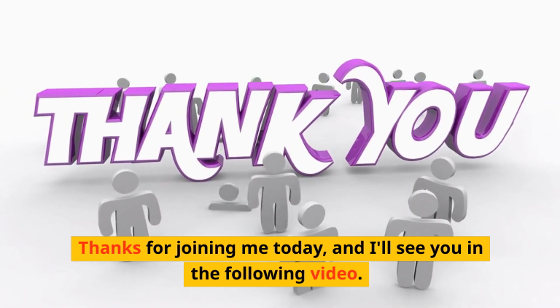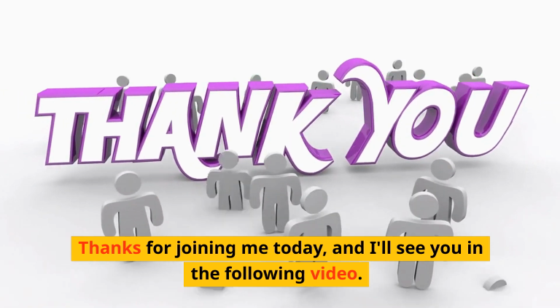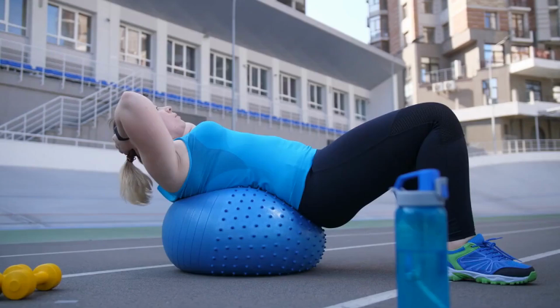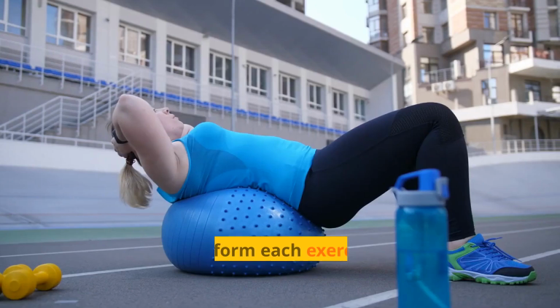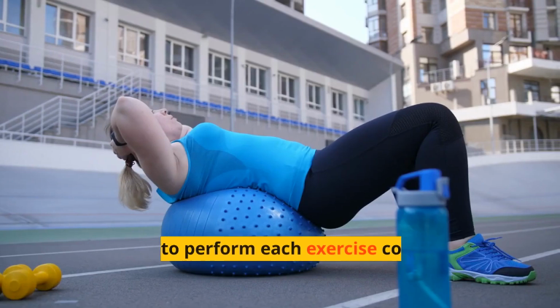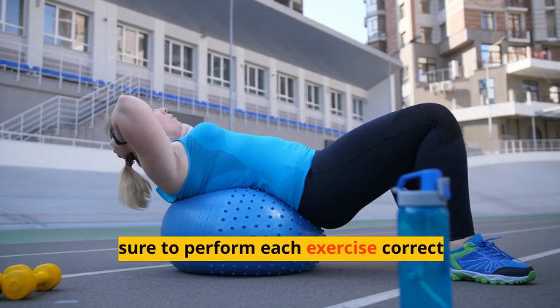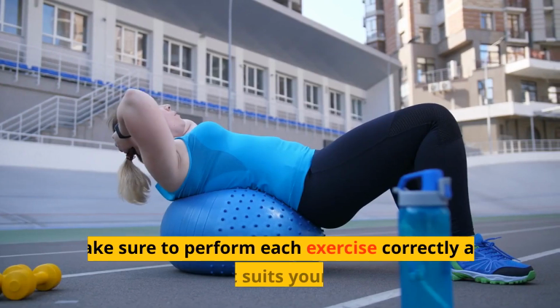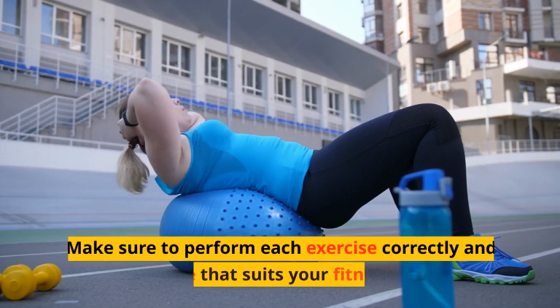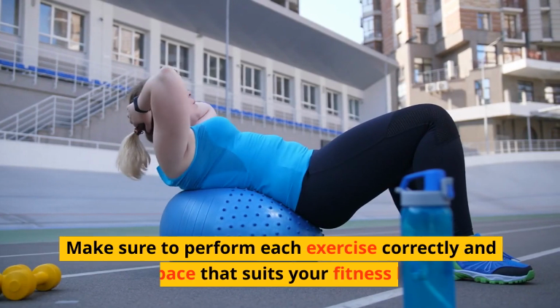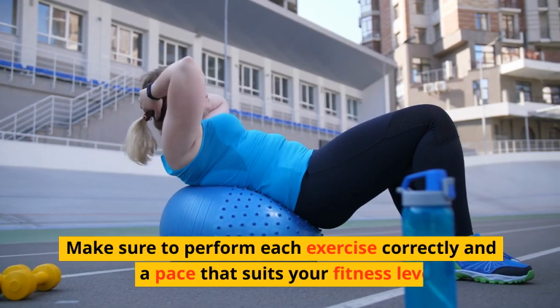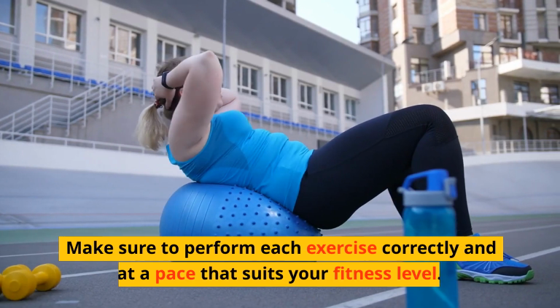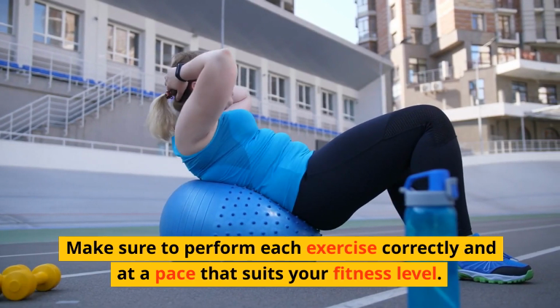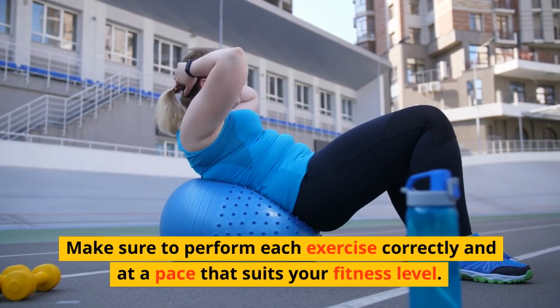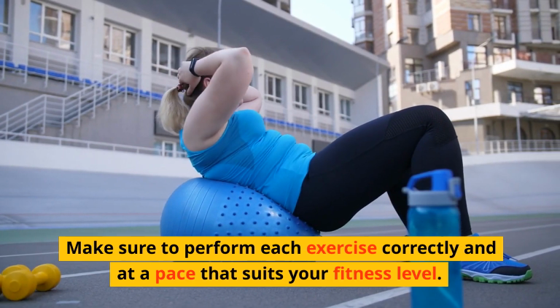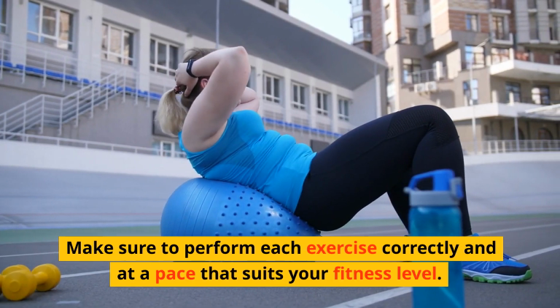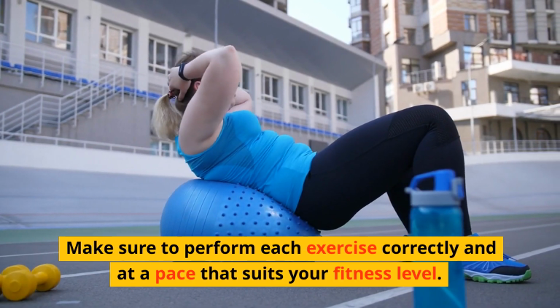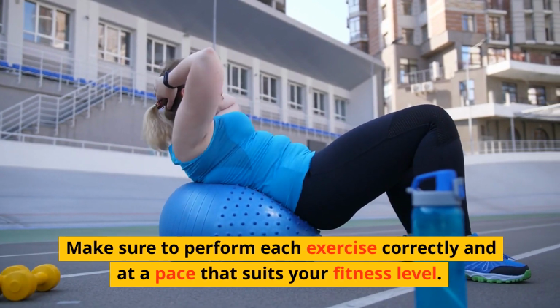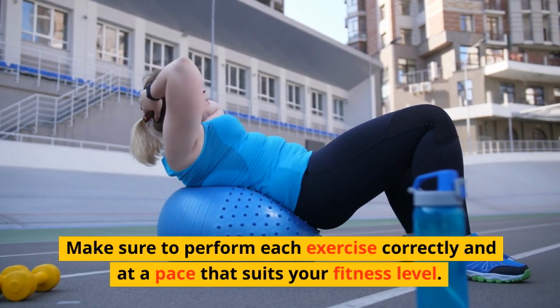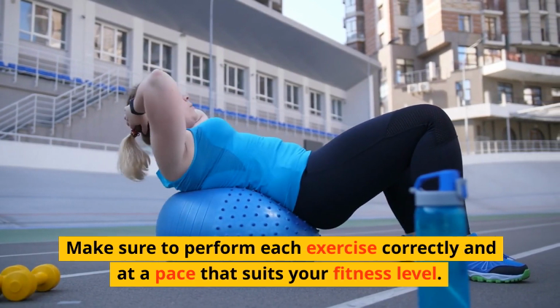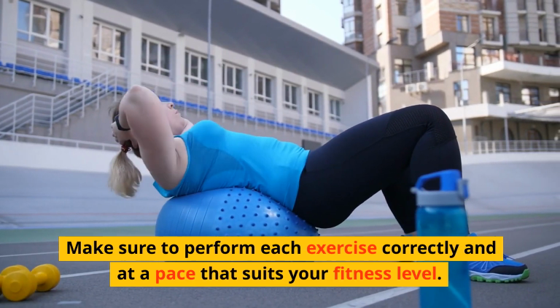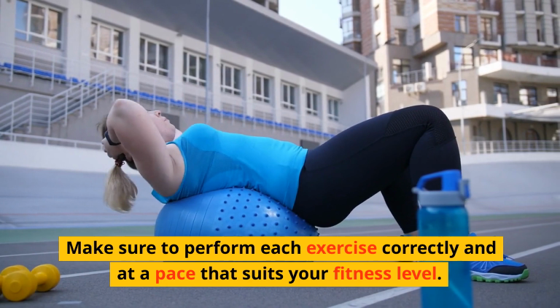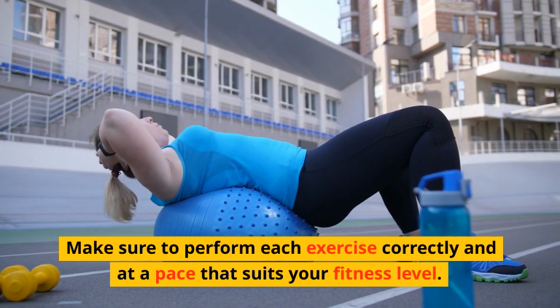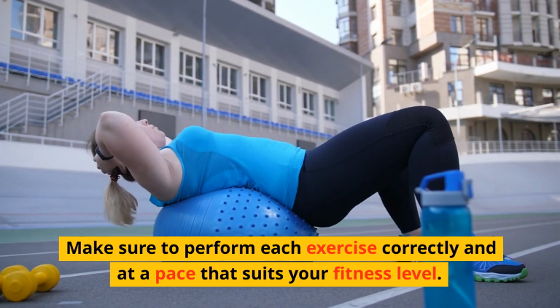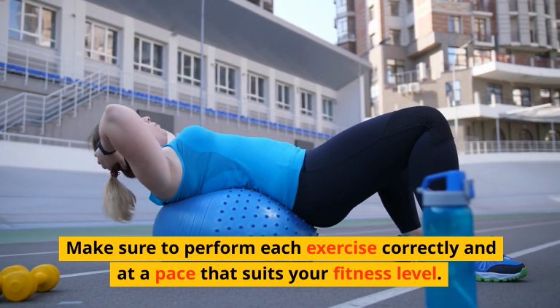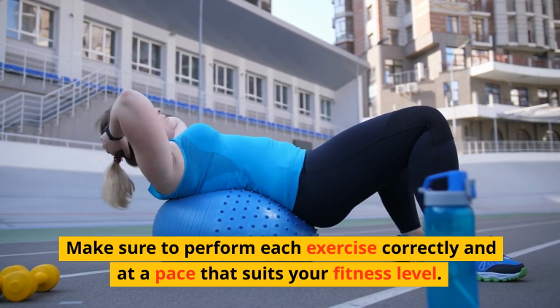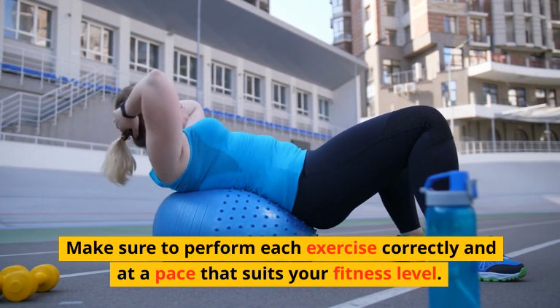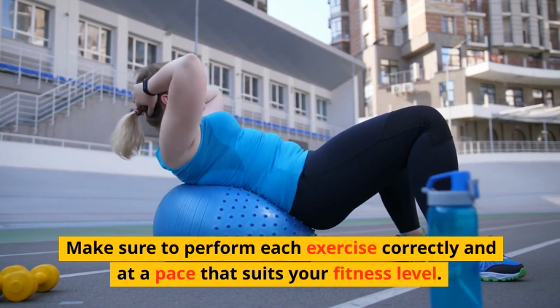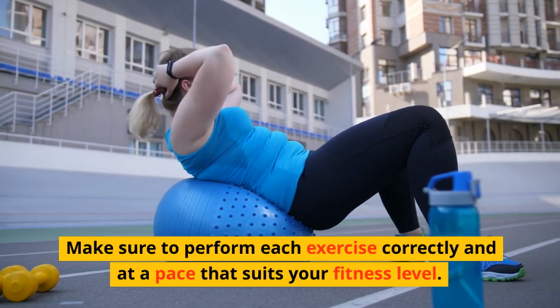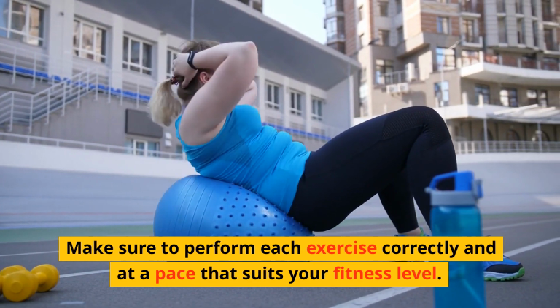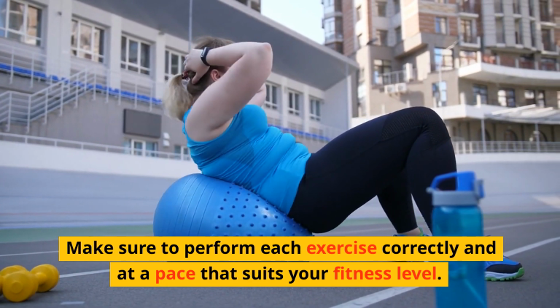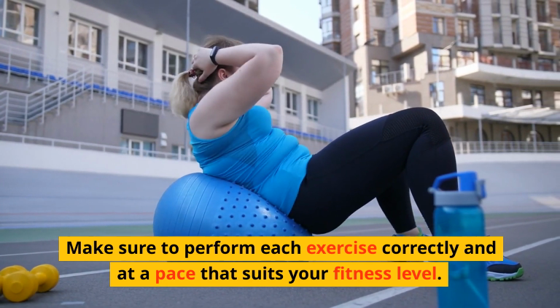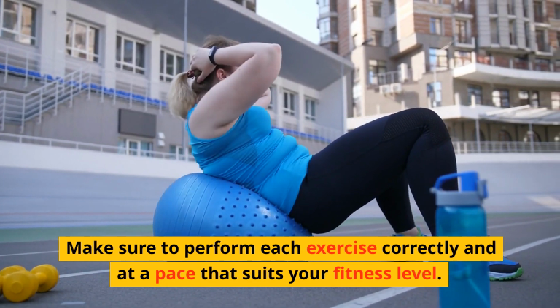Make sure to perform each exercise correctly and at a pace that suits your fitness level.